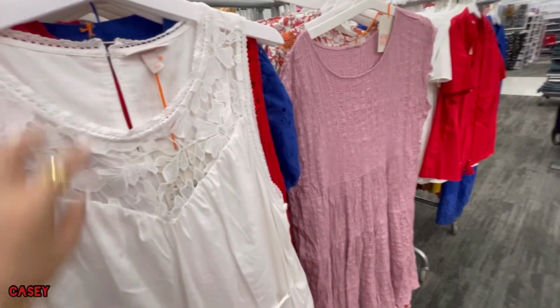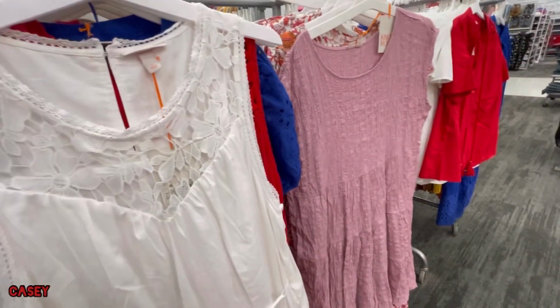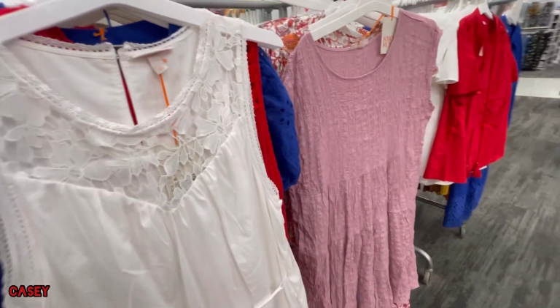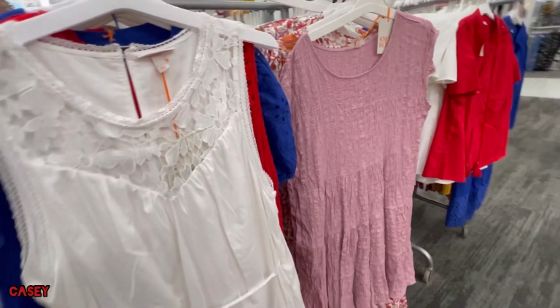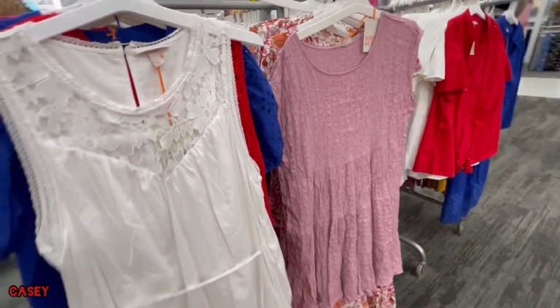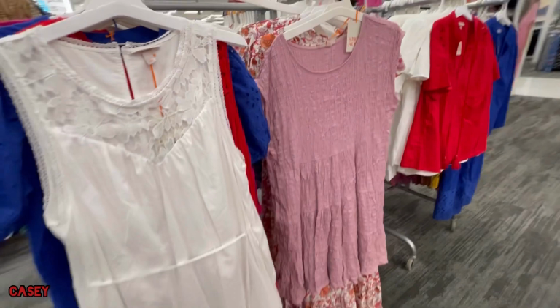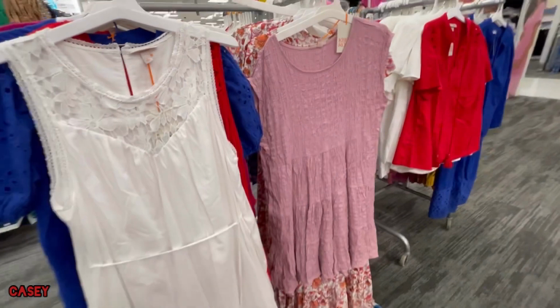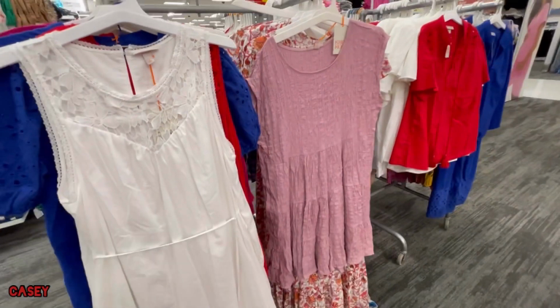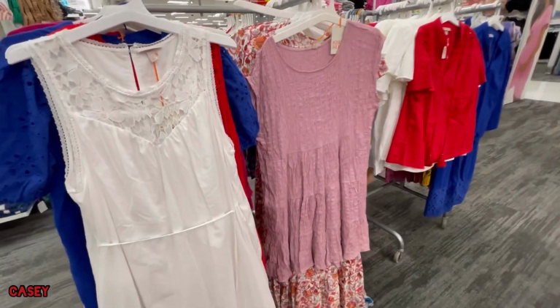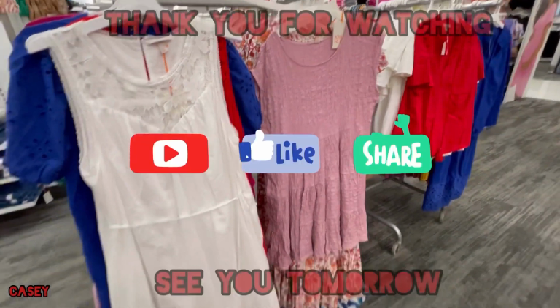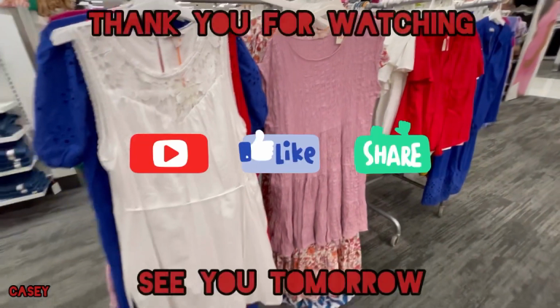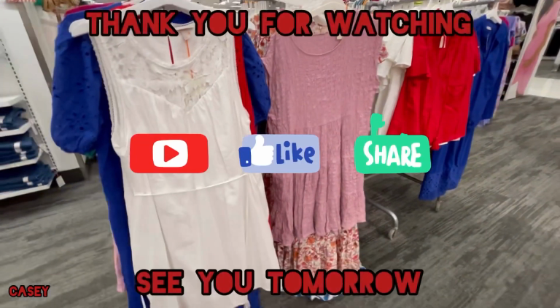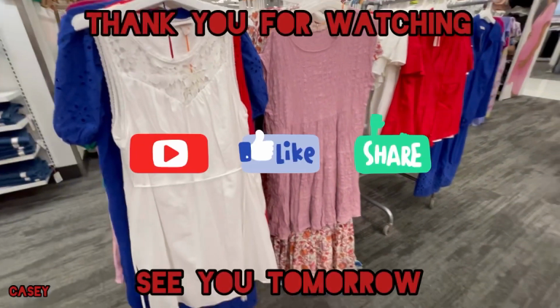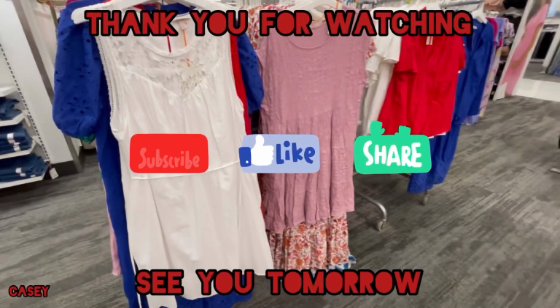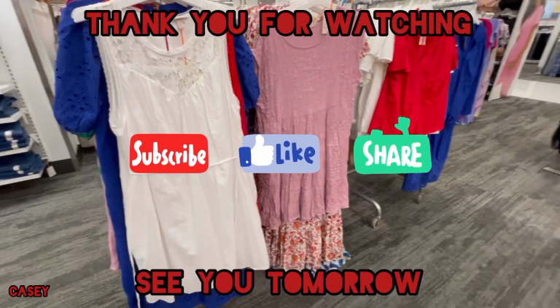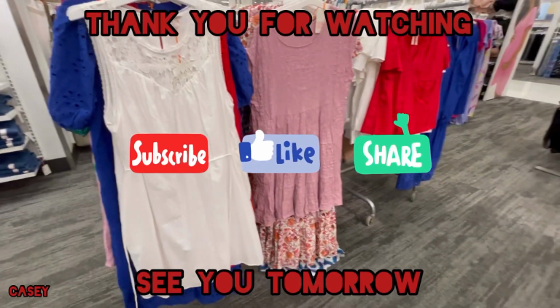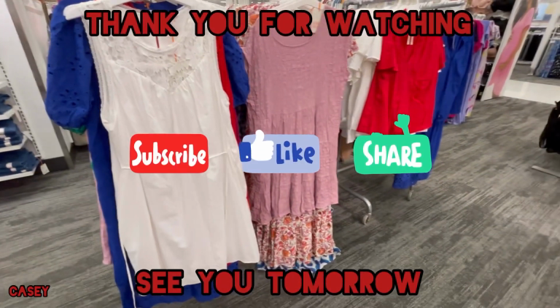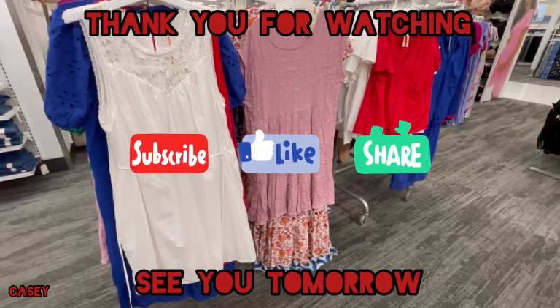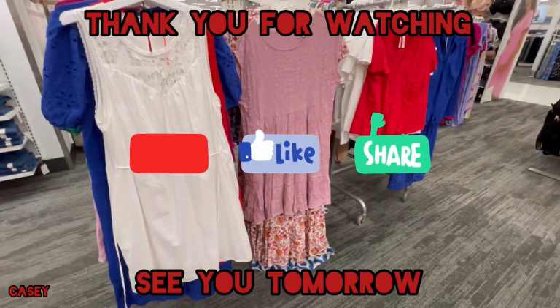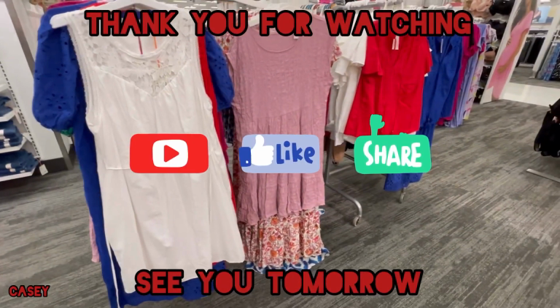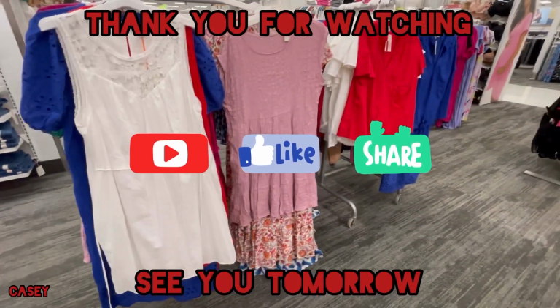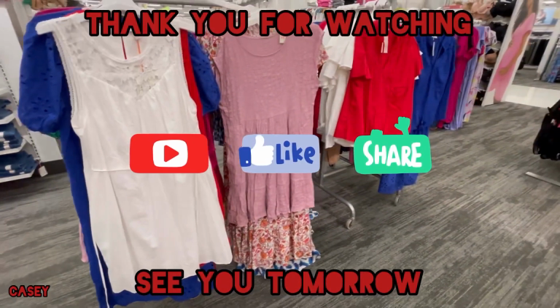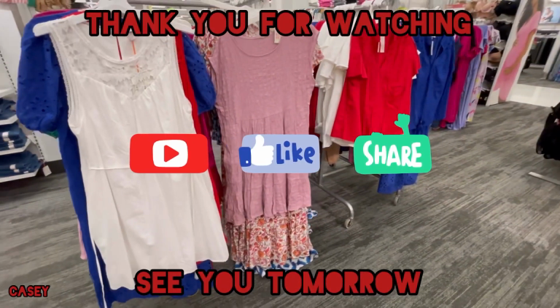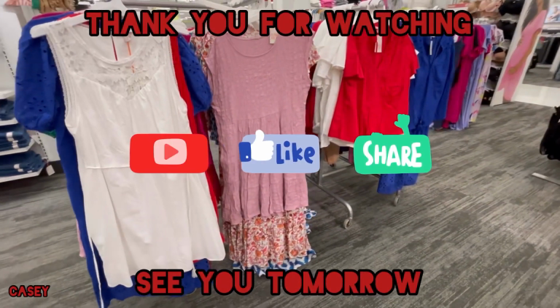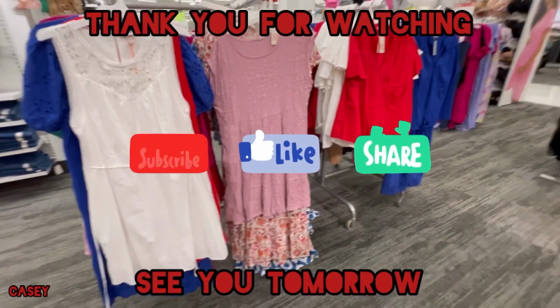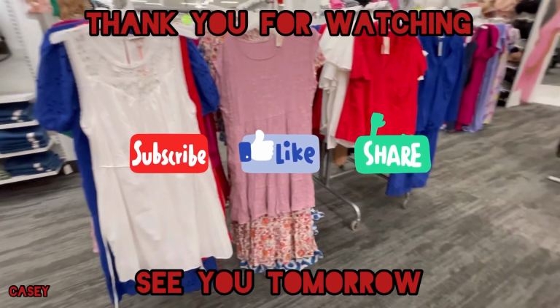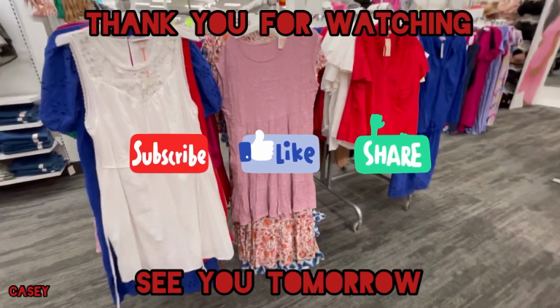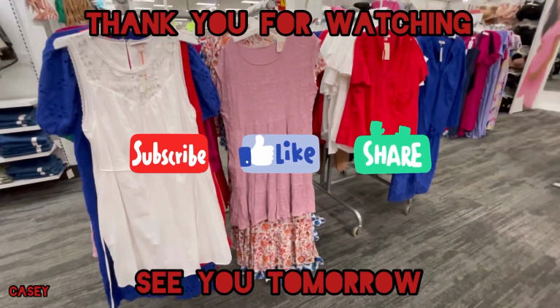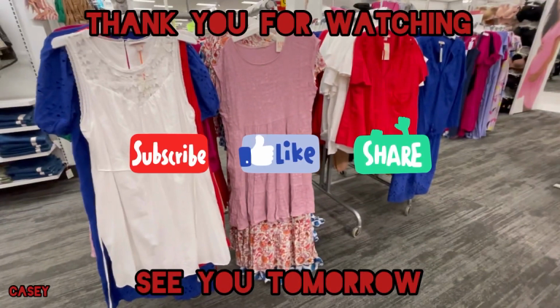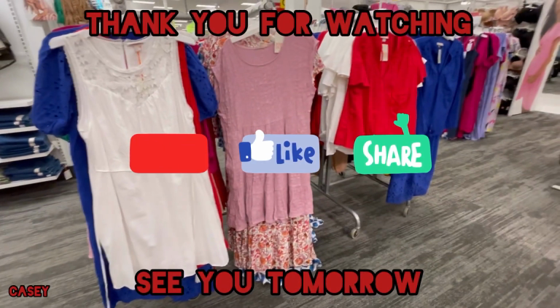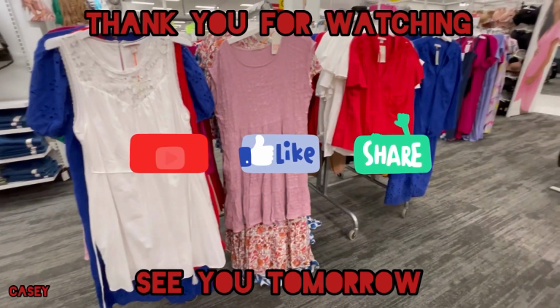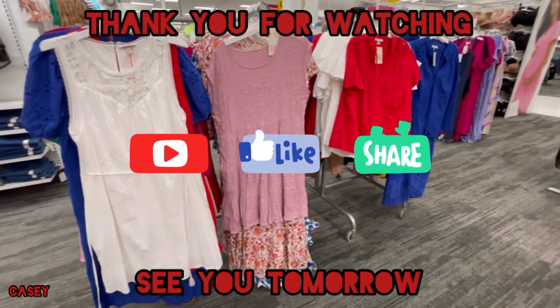Gonna end the vlog now — thank you for watching, I'll see y'all tomorrow. Bye bye!